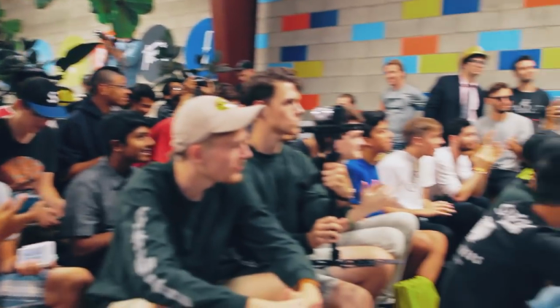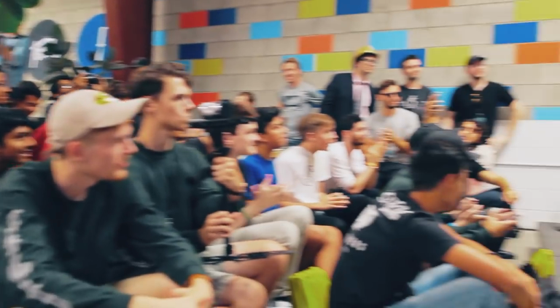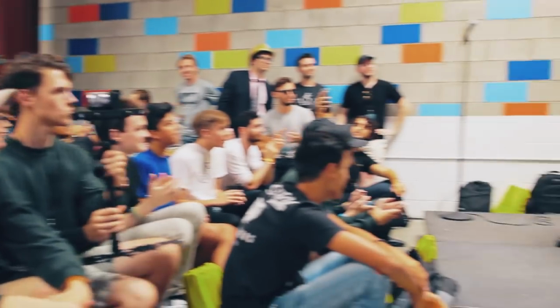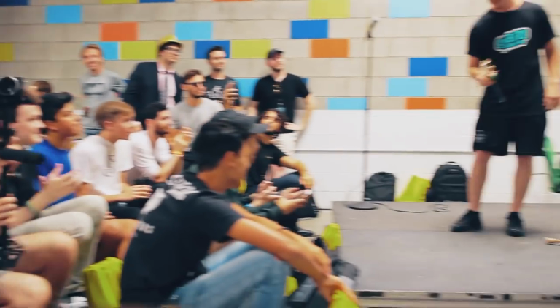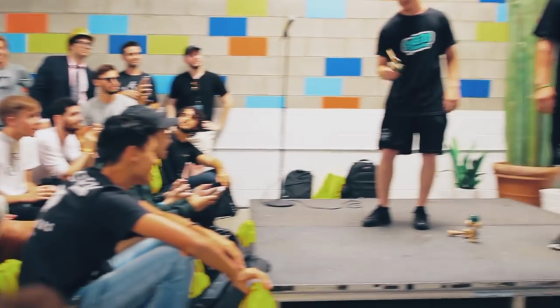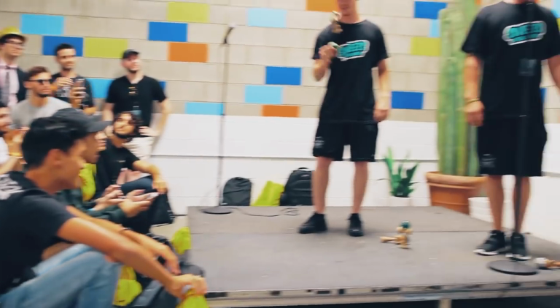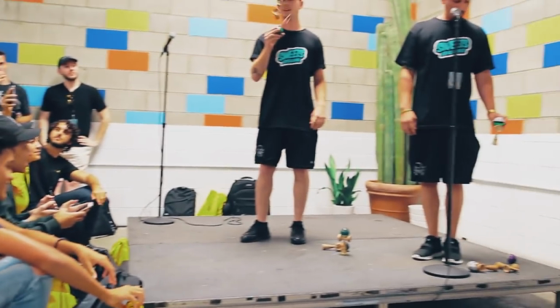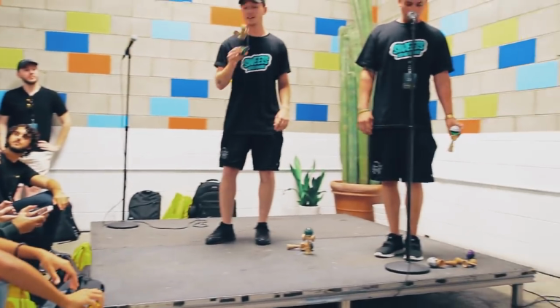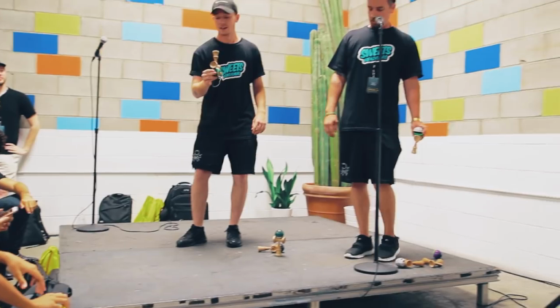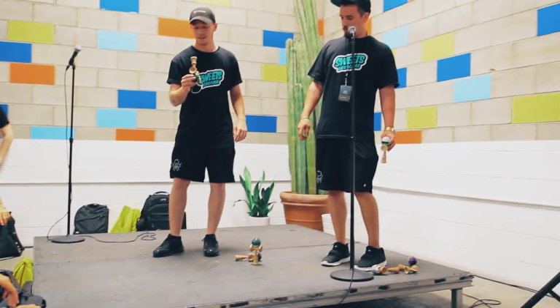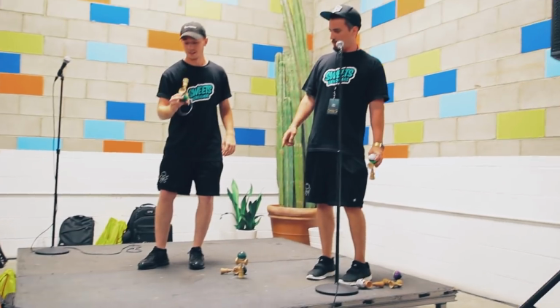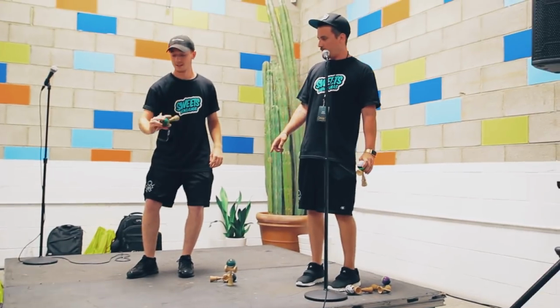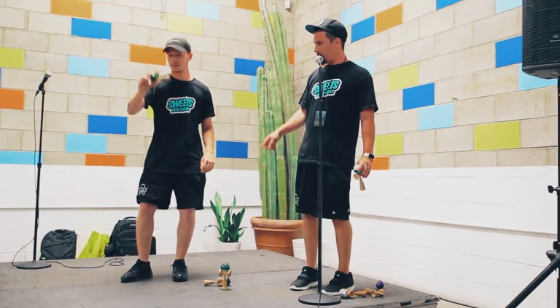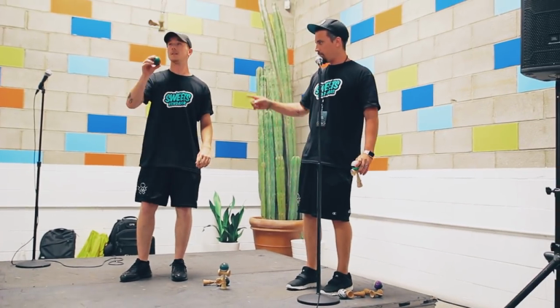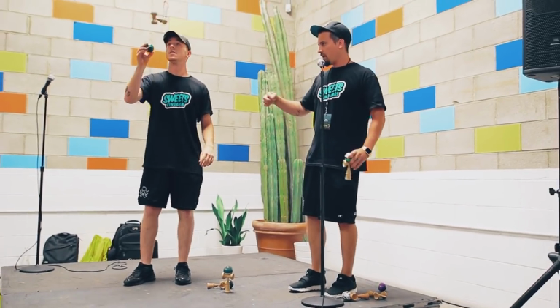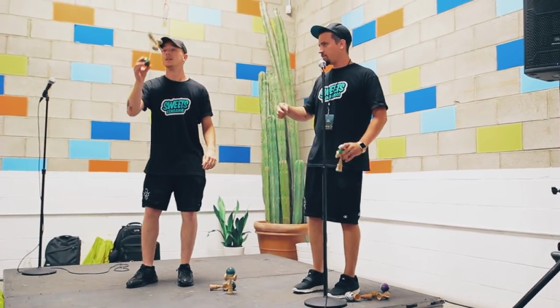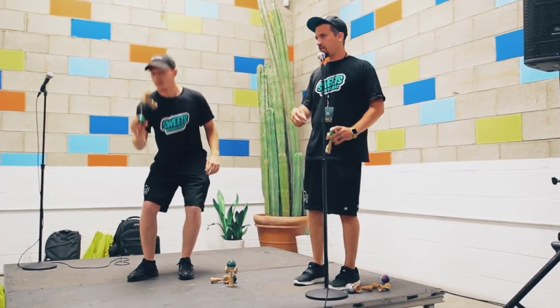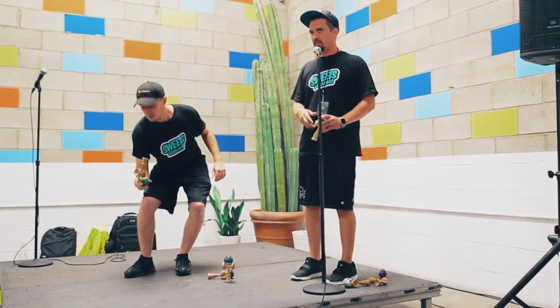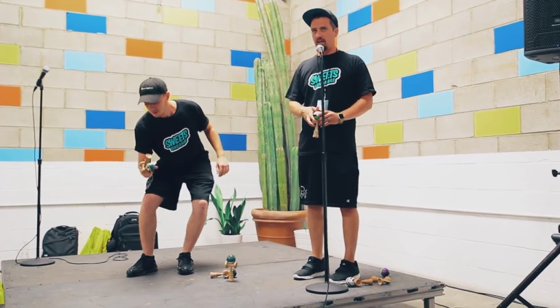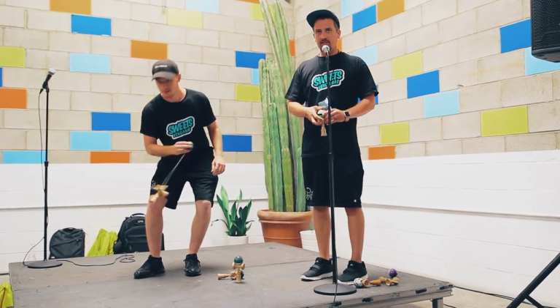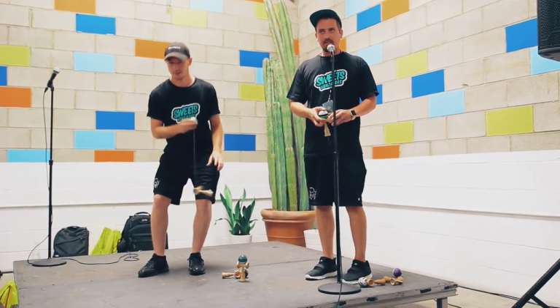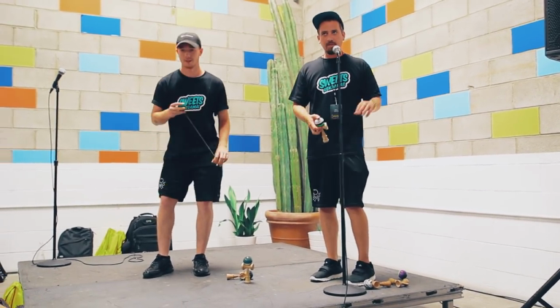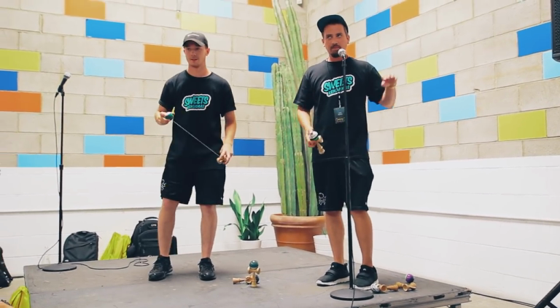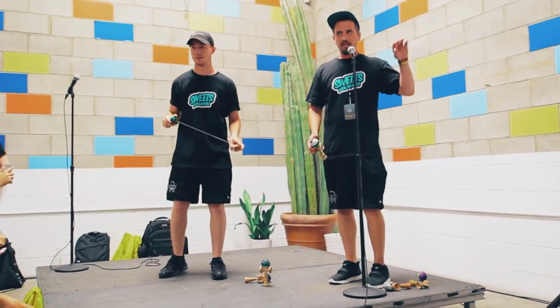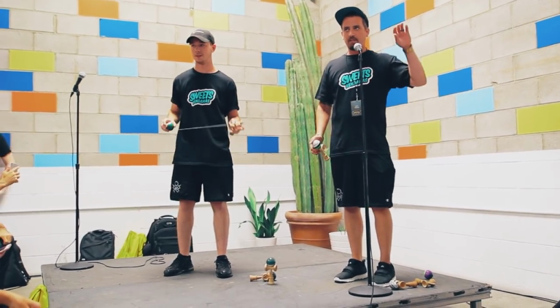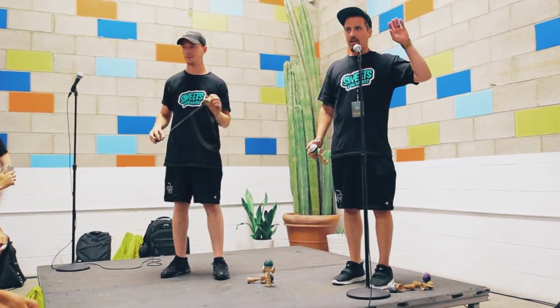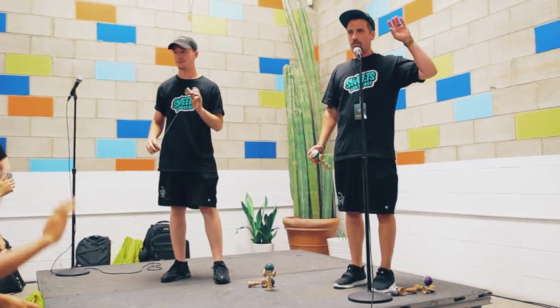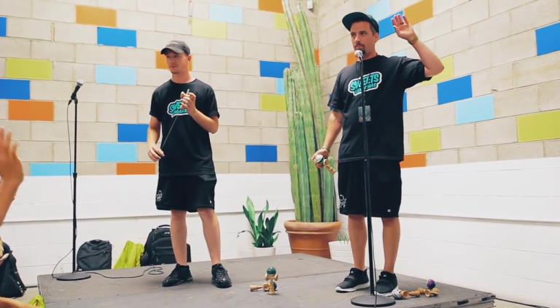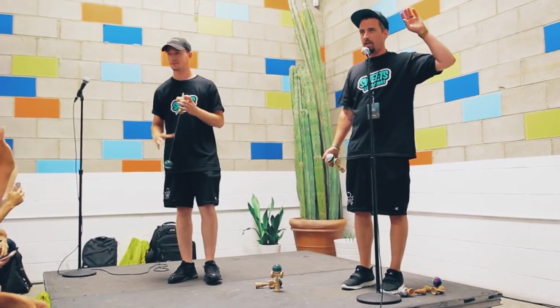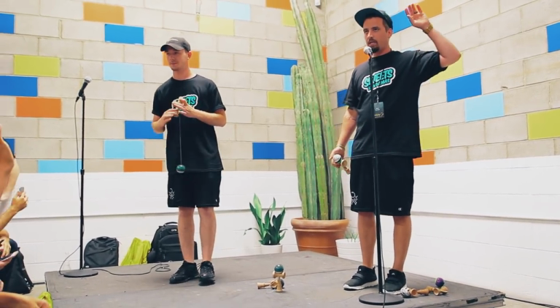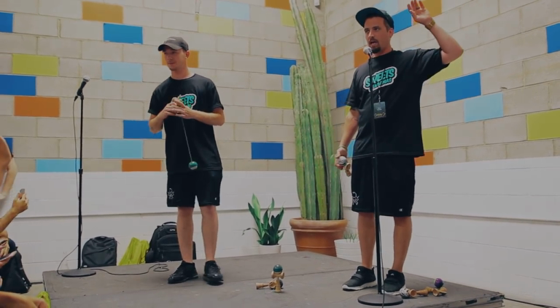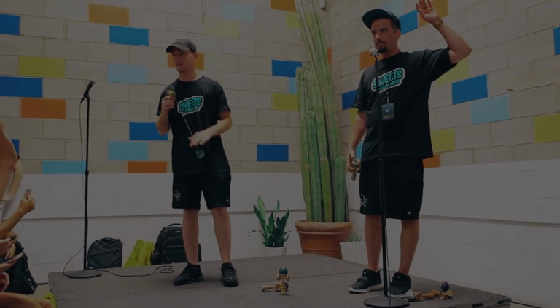How many kendamas do I have up here? One, two, three, four, five, six. I need six people to raise their hands who want to play a game.